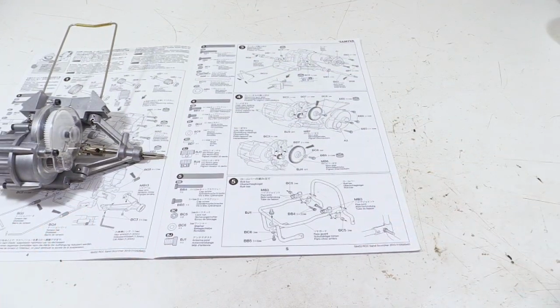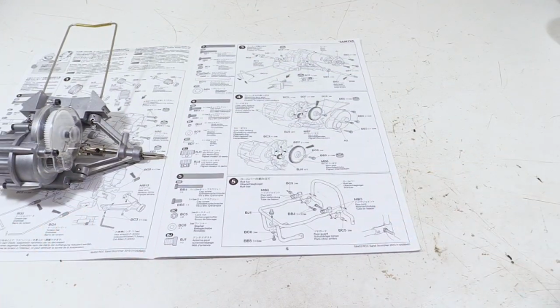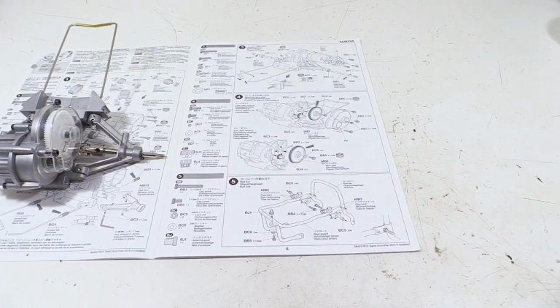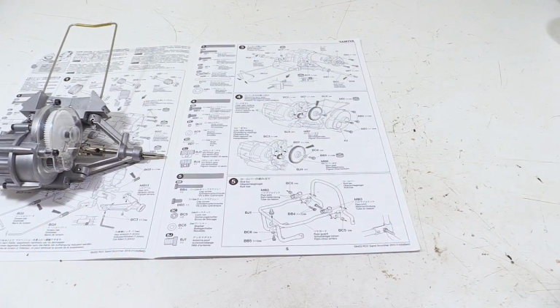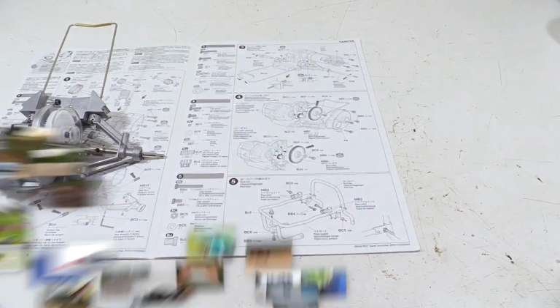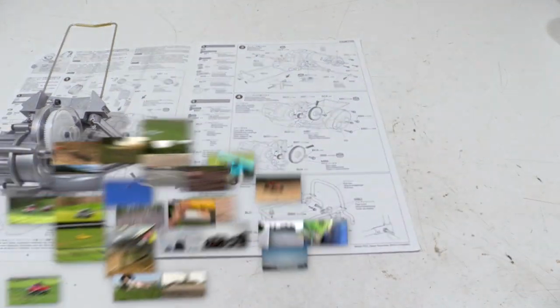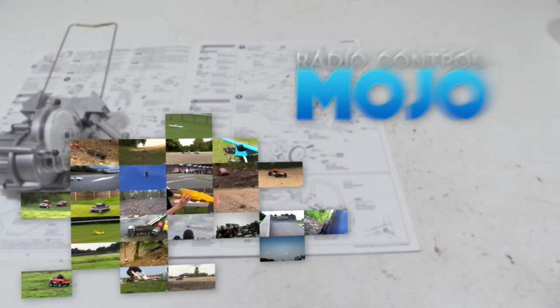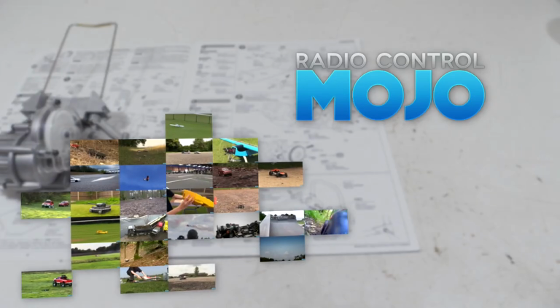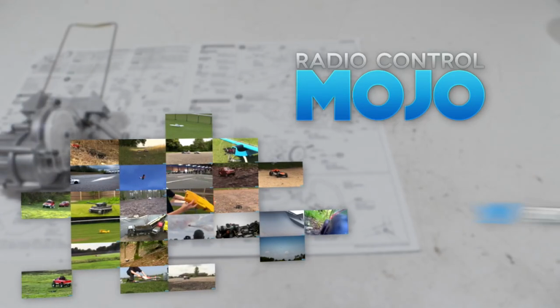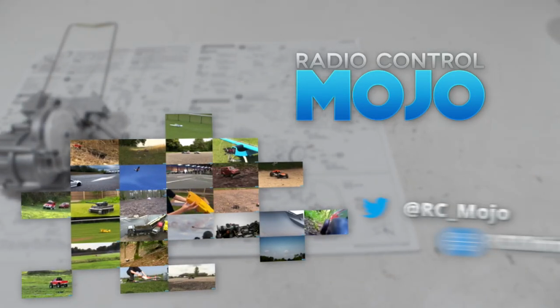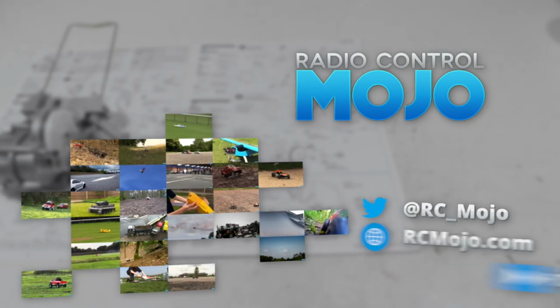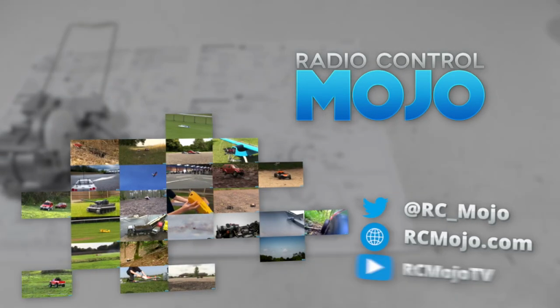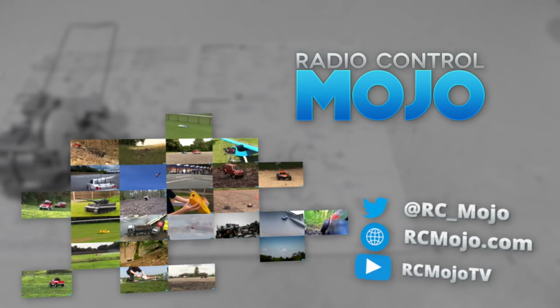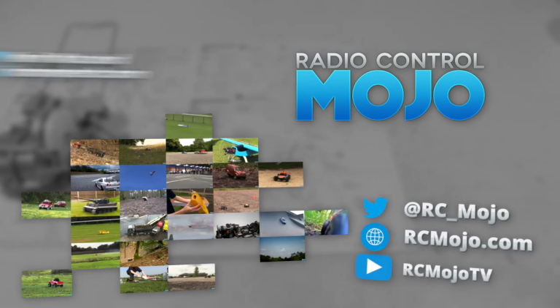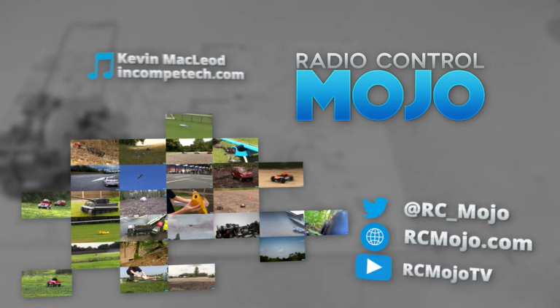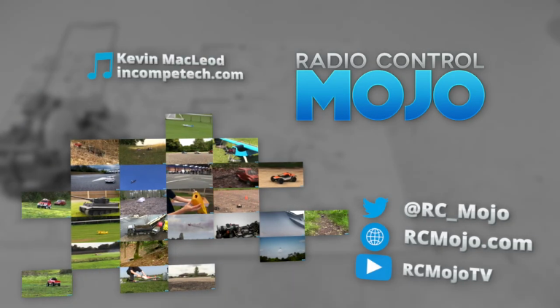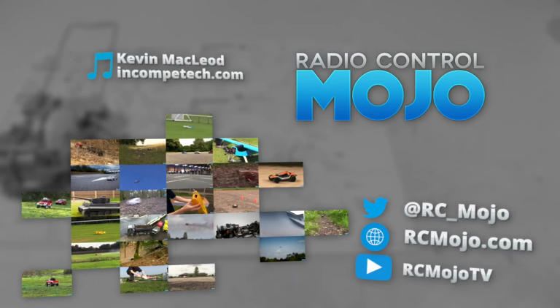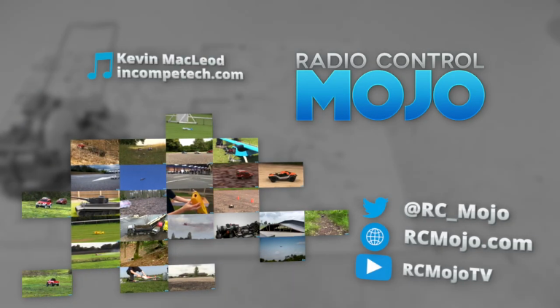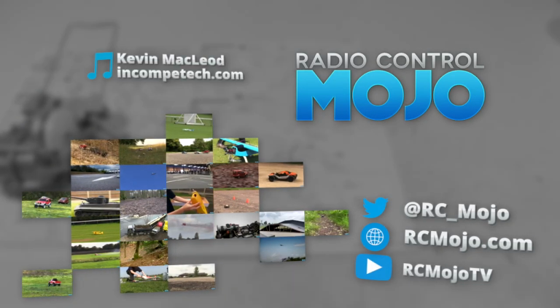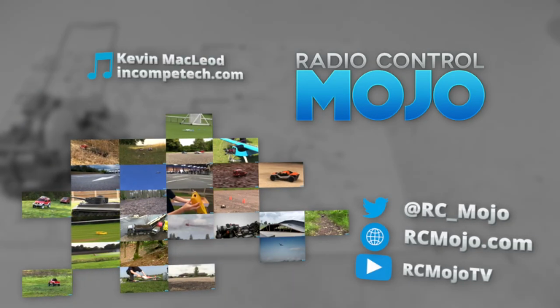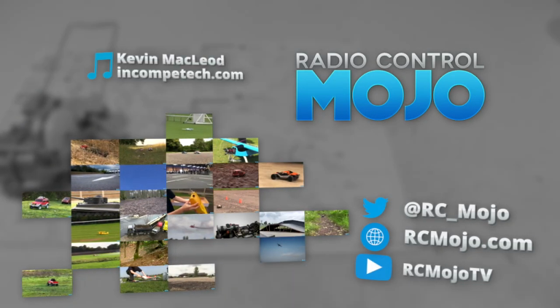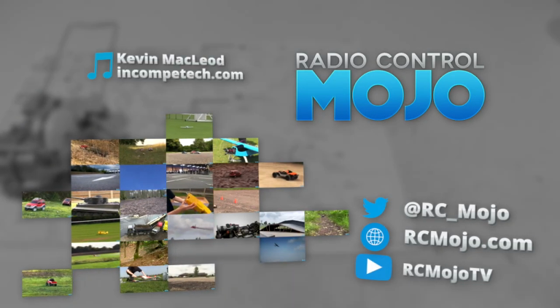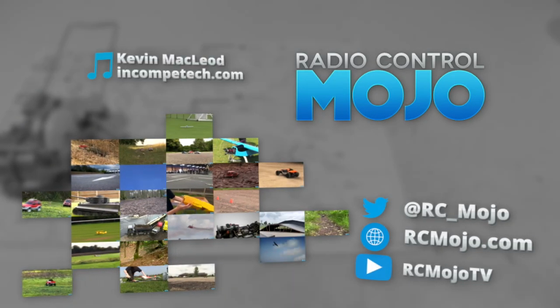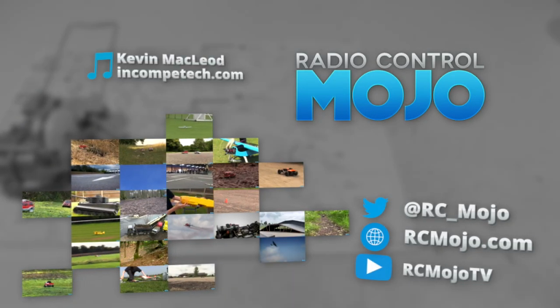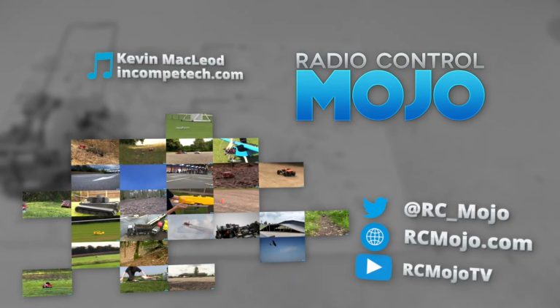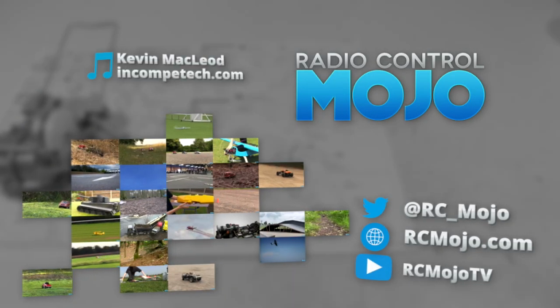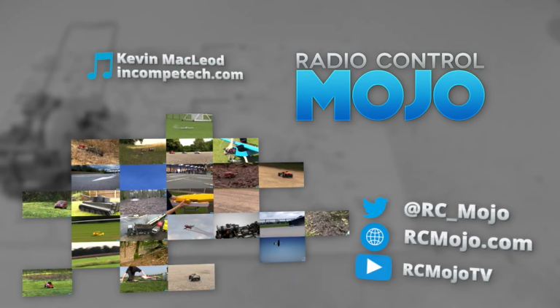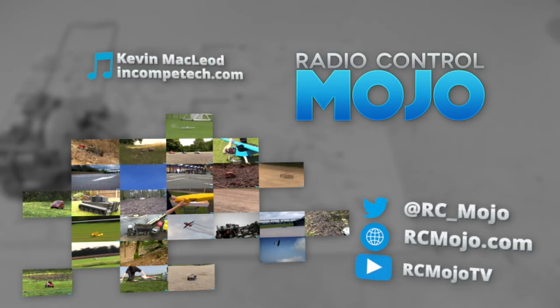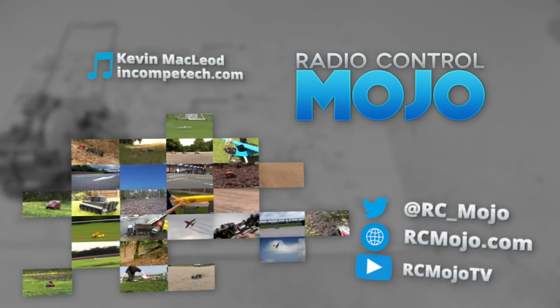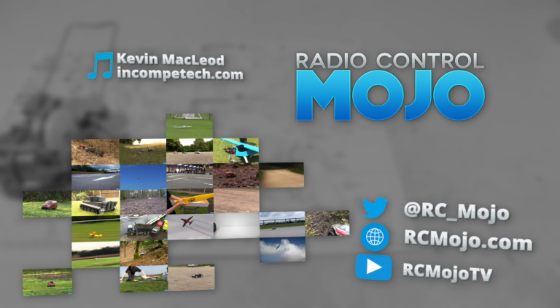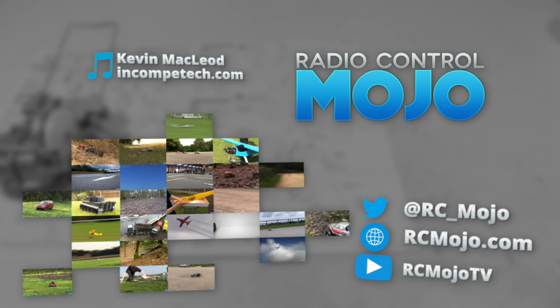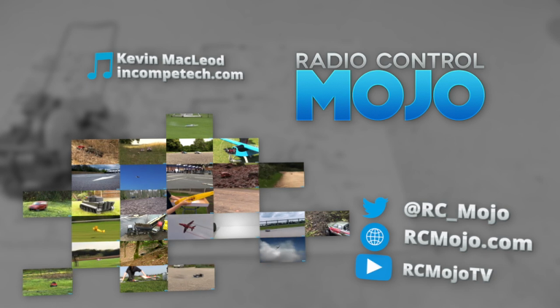As always, thanks for watching. Like if you like, subscribe if you haven't, and leave a comment if there's something on your mind. Bye guys!